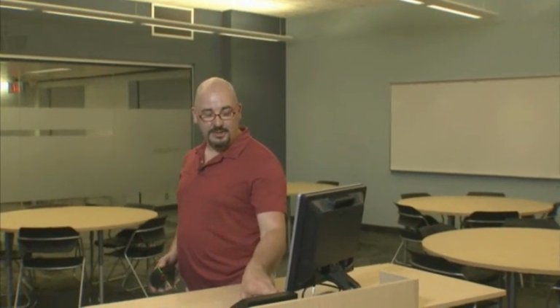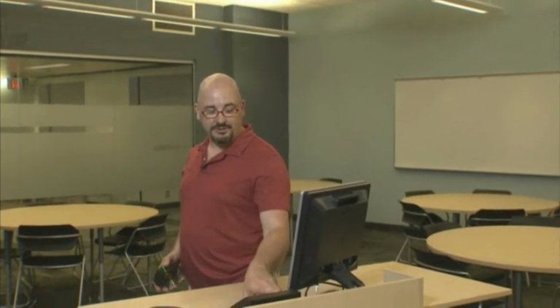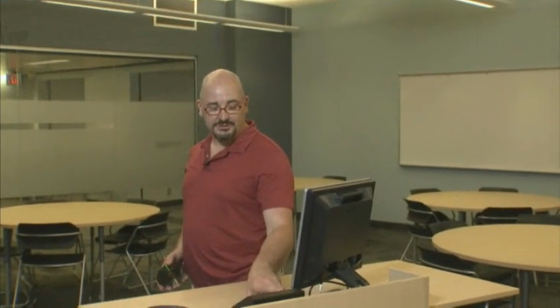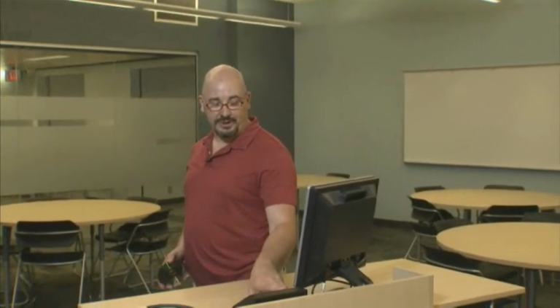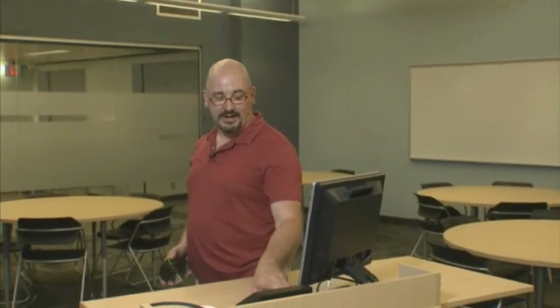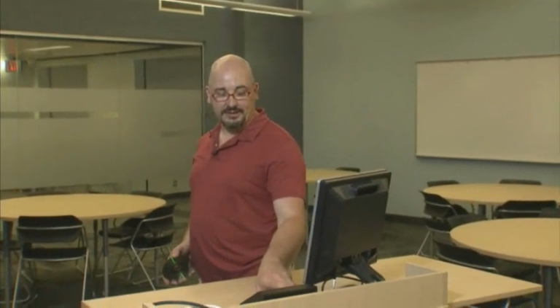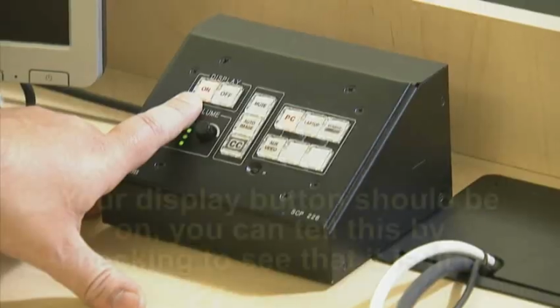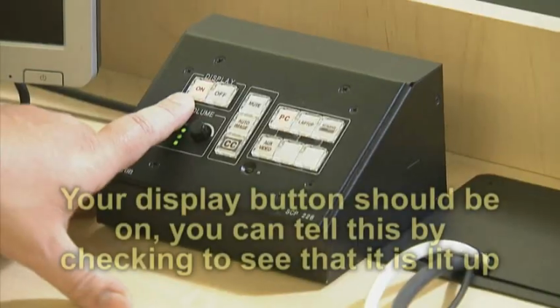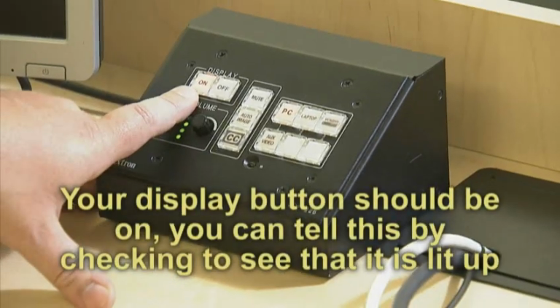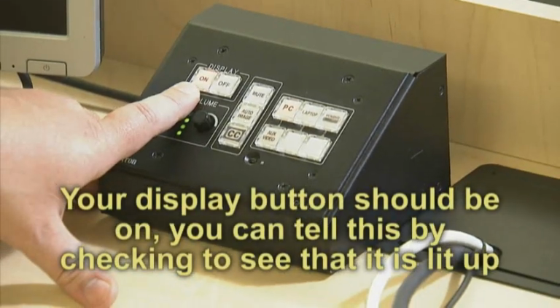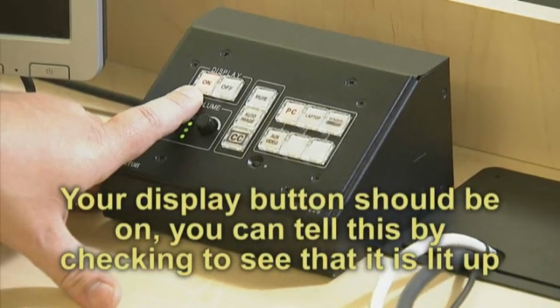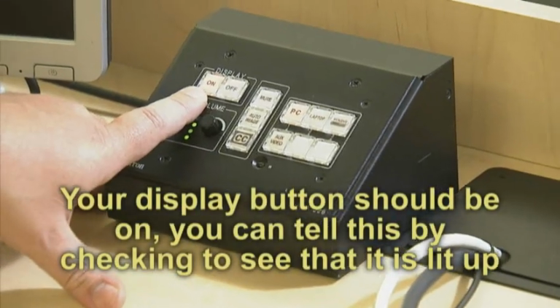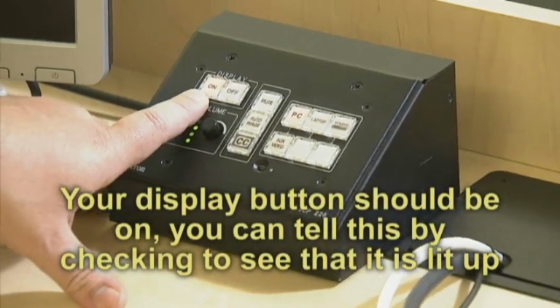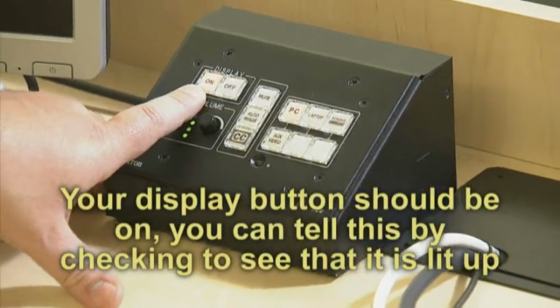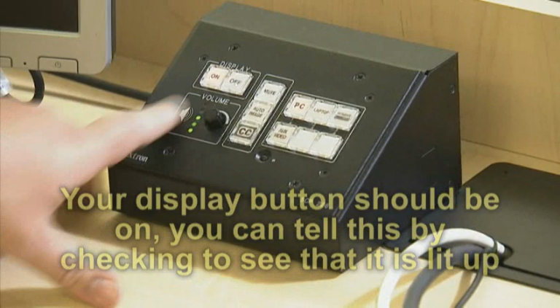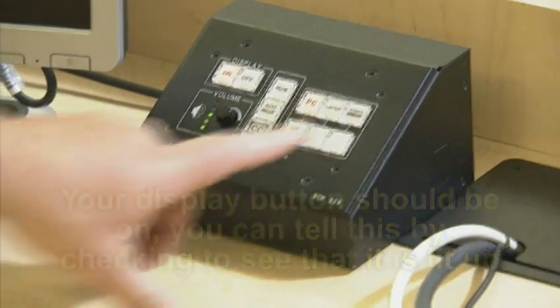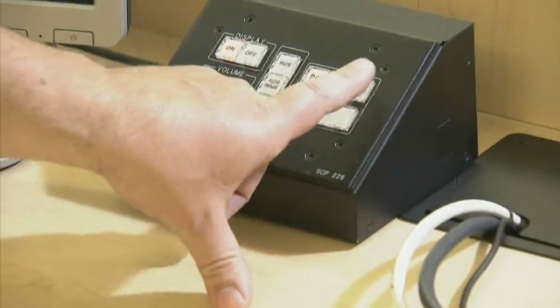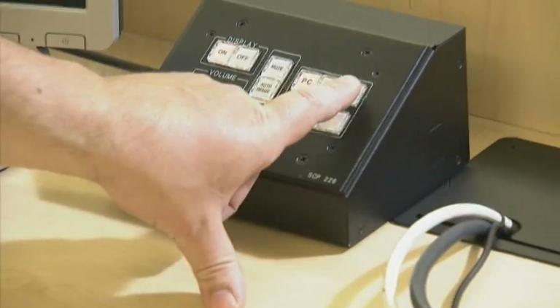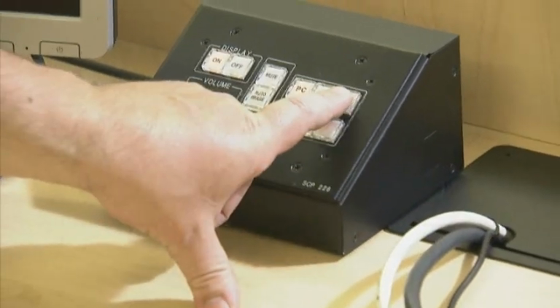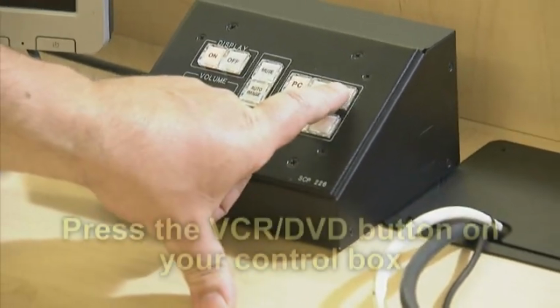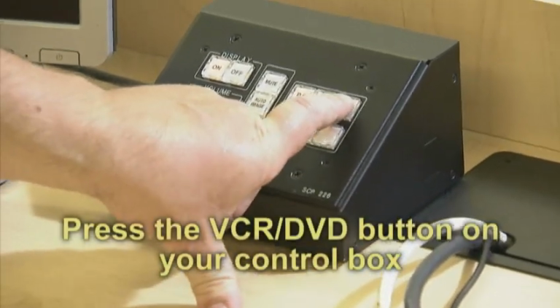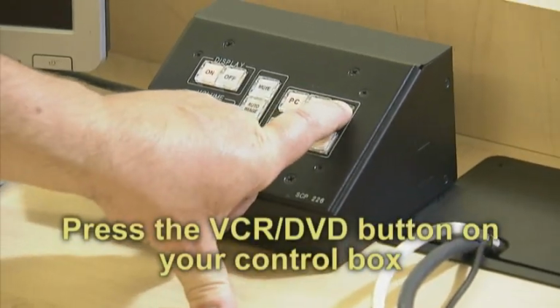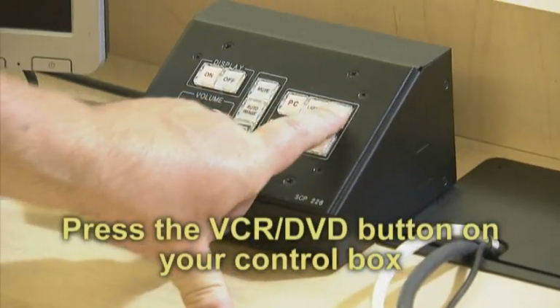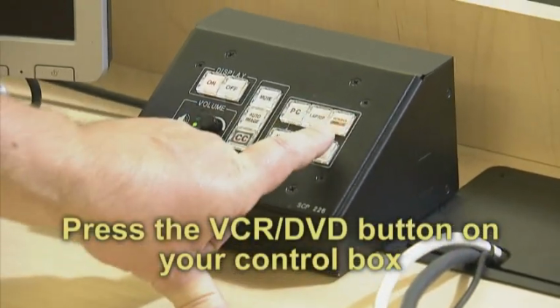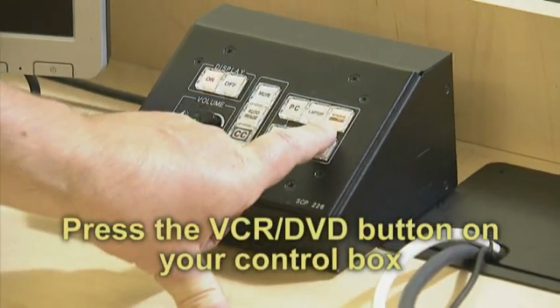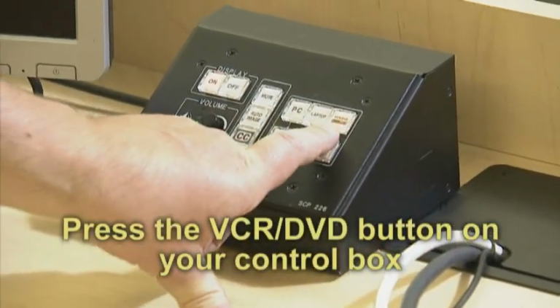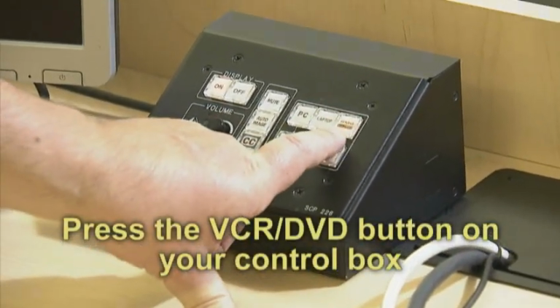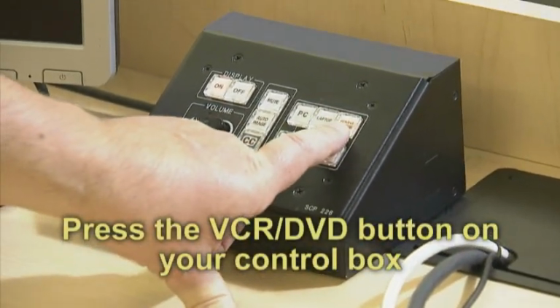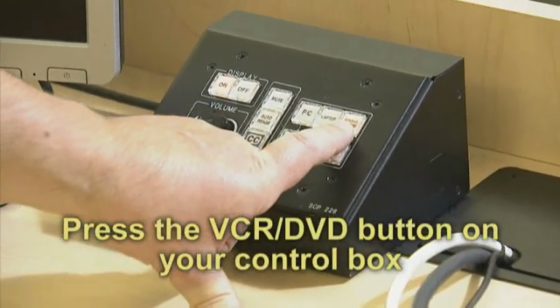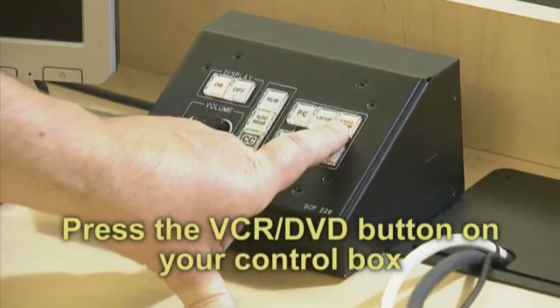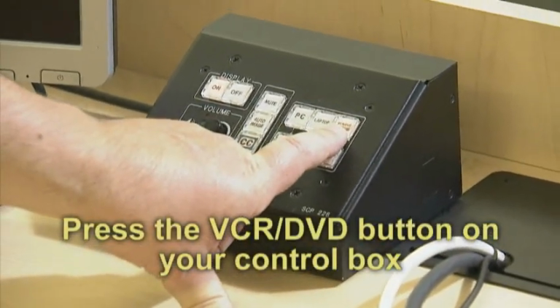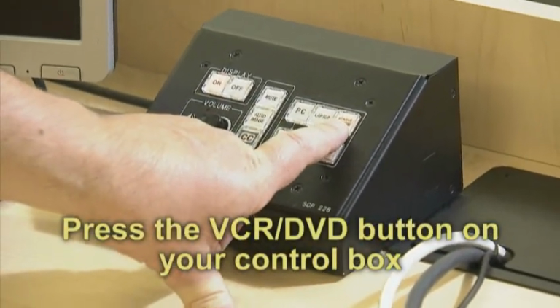Make sure your display is on so your projector is warmed up and ready to go. Press the VCR DVD button on the control box.